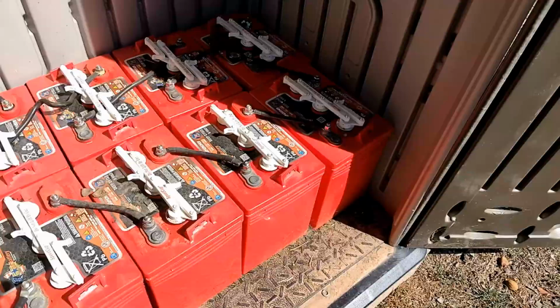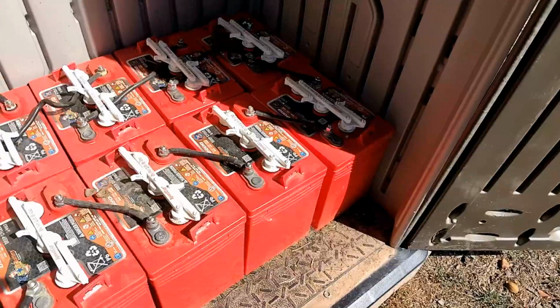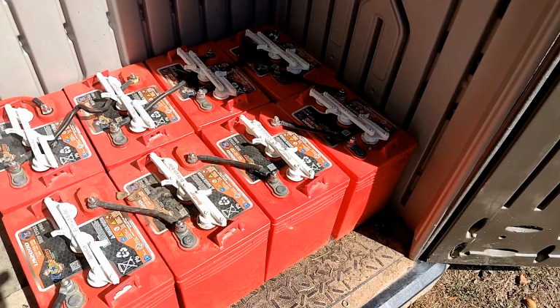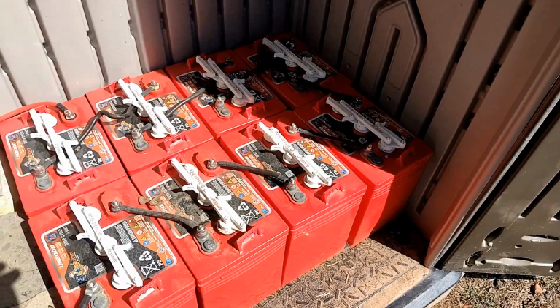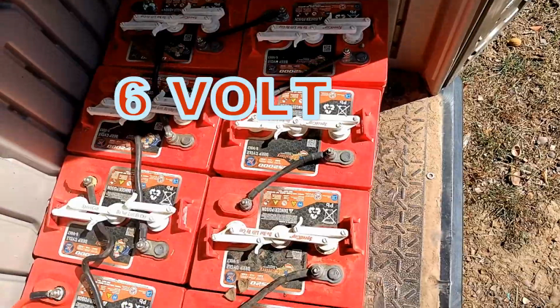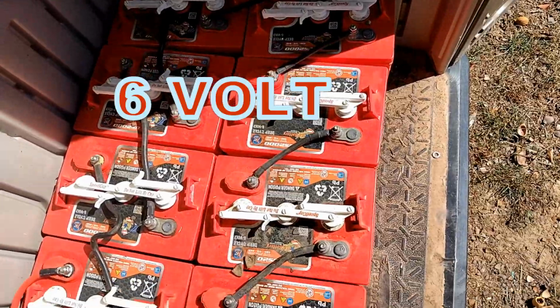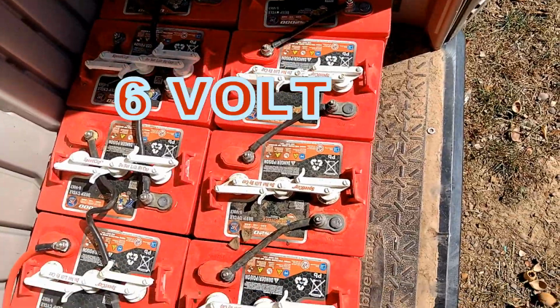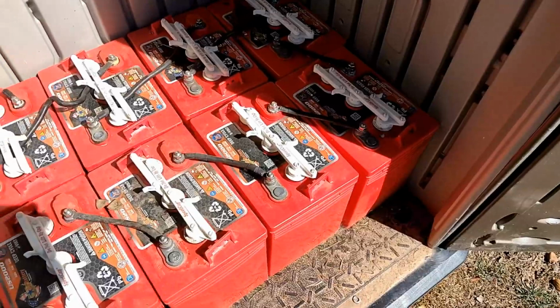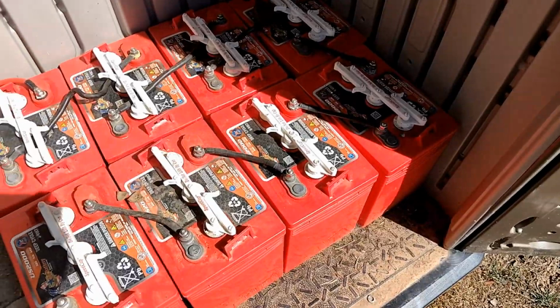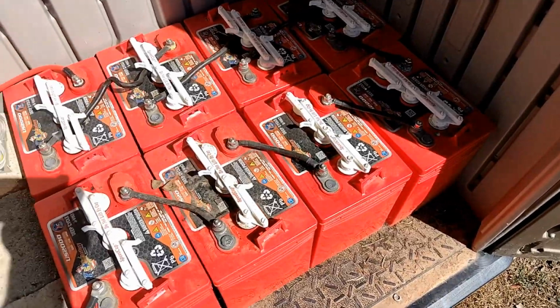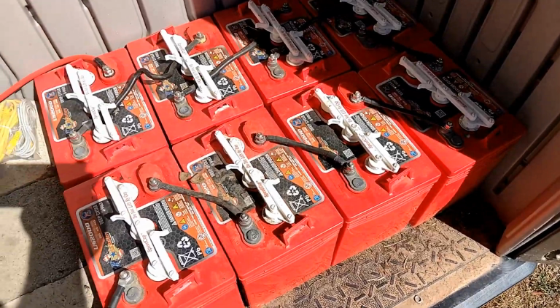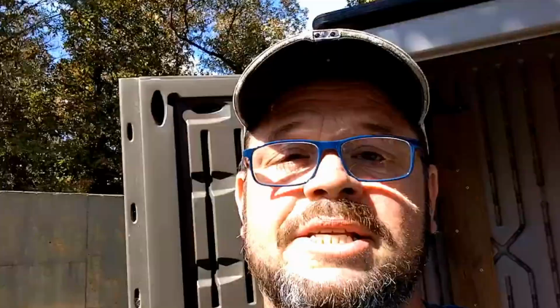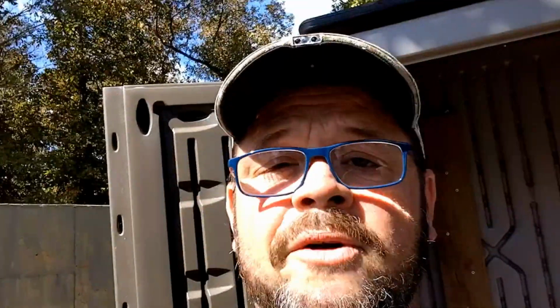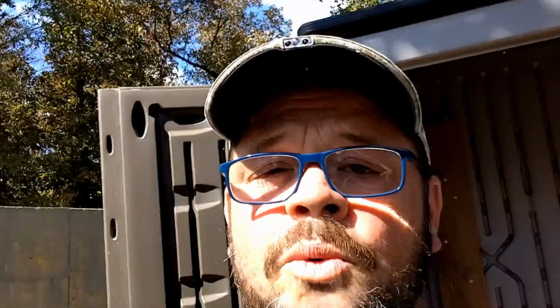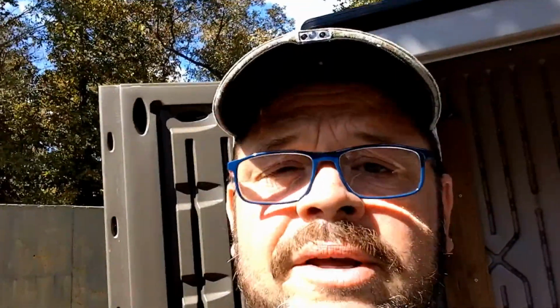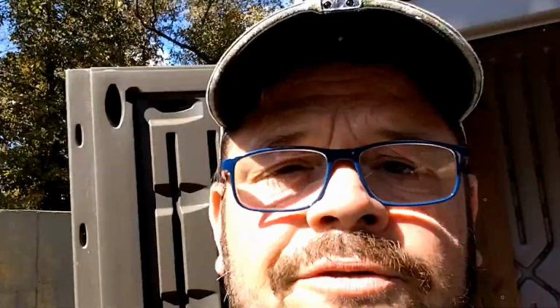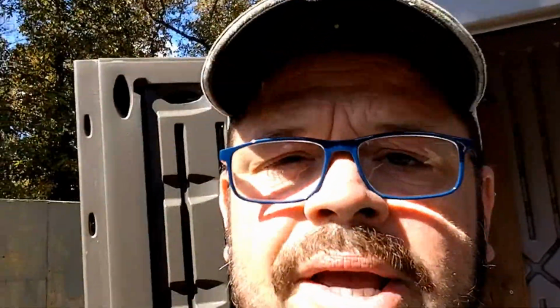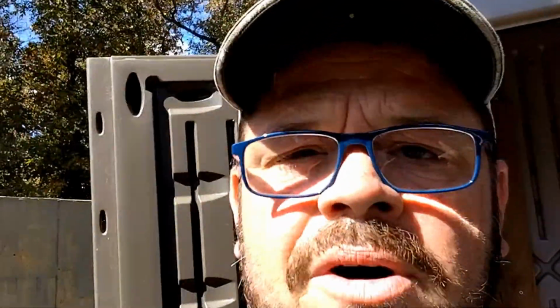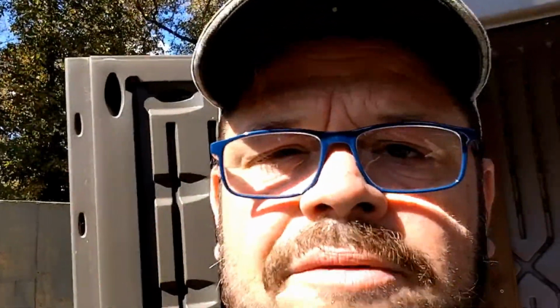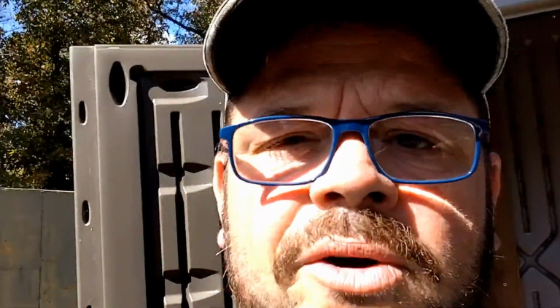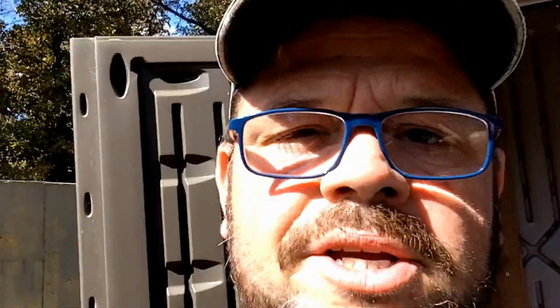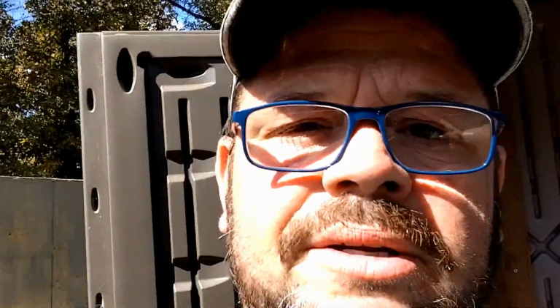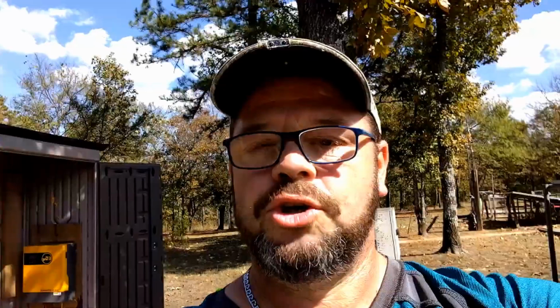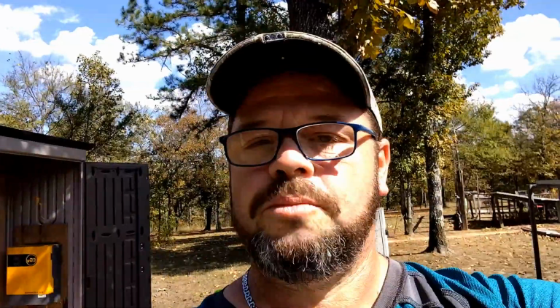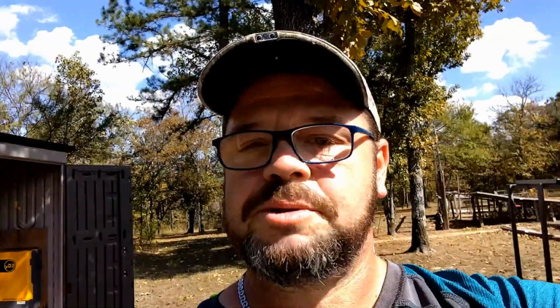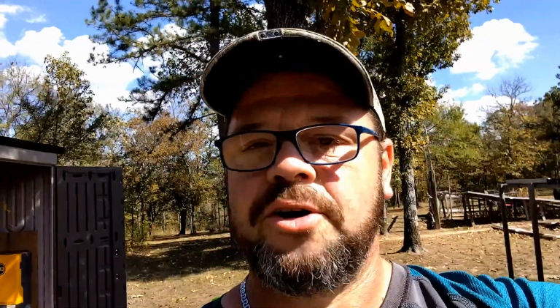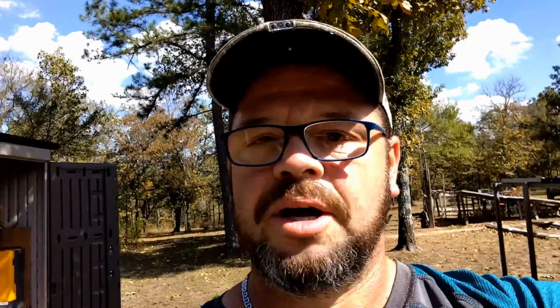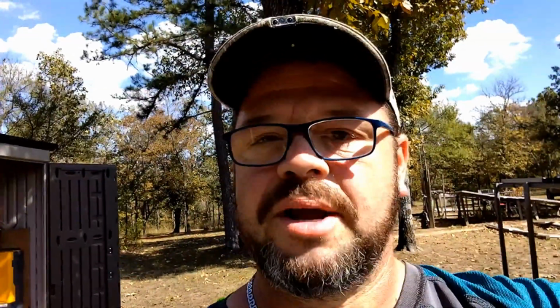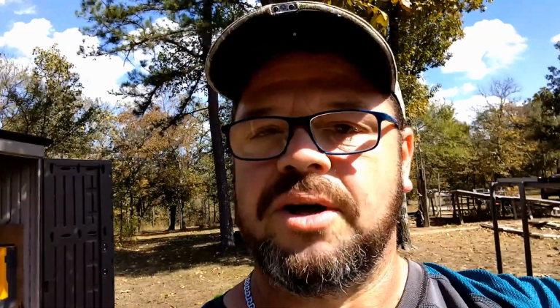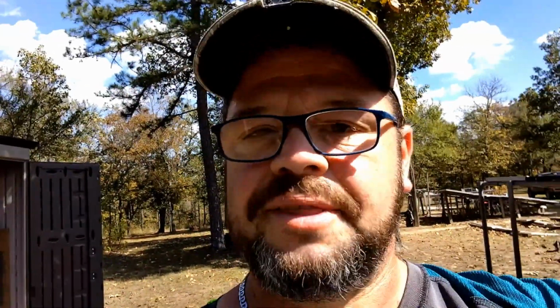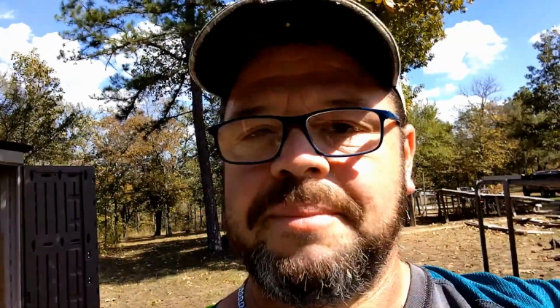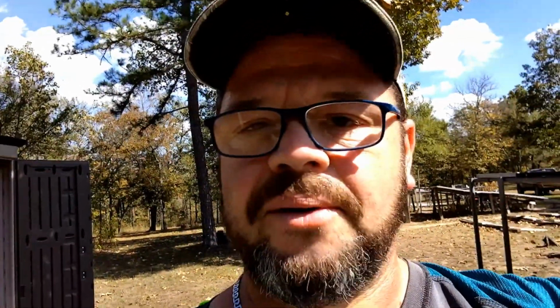These are eight lead acid golf cart batteries wired in a 48-volt configuration. You'll do much better to upgrade to a lithium battery.